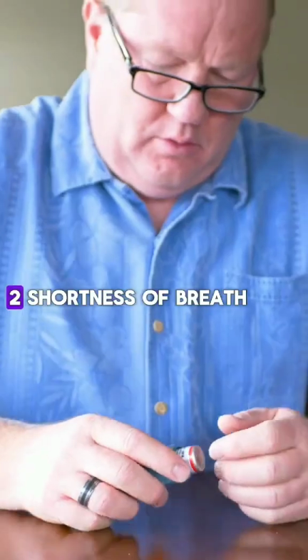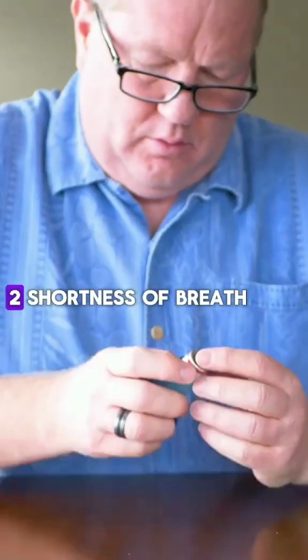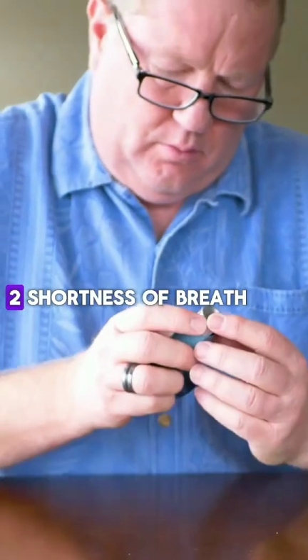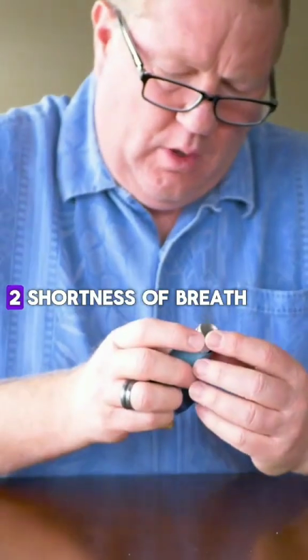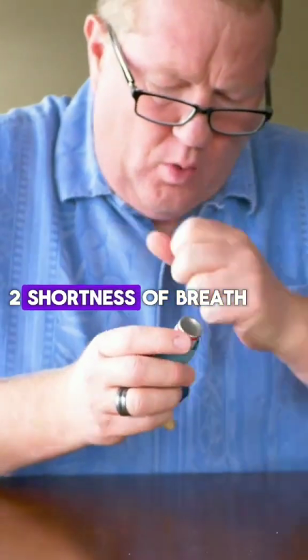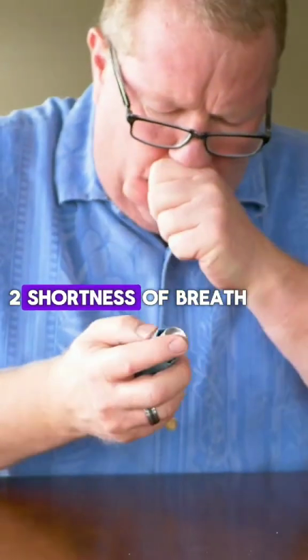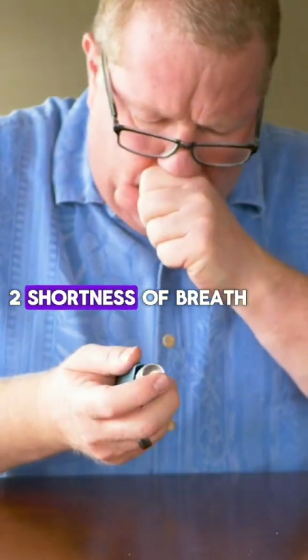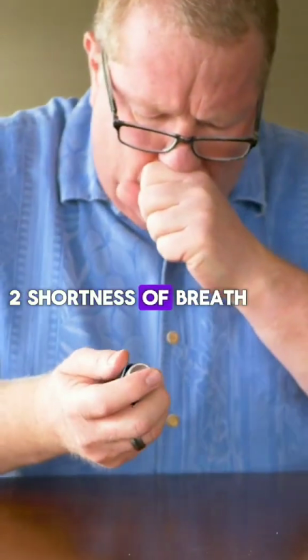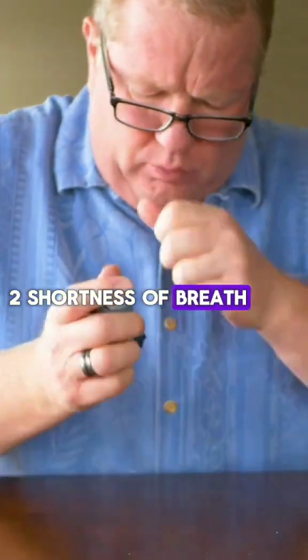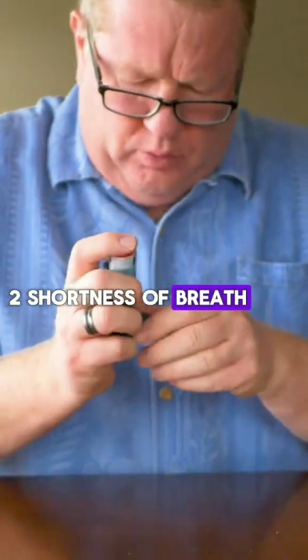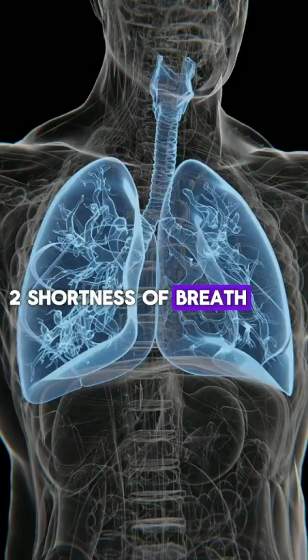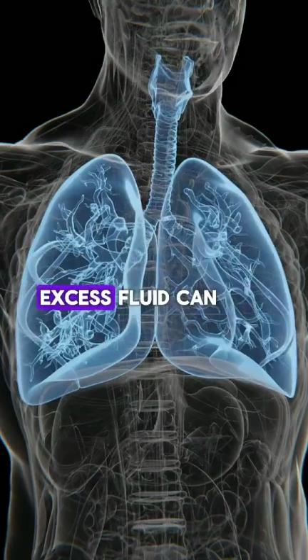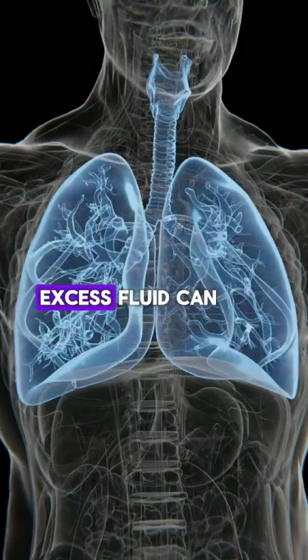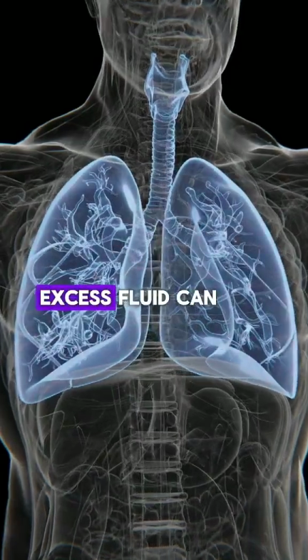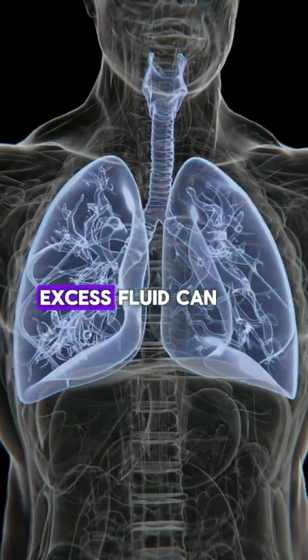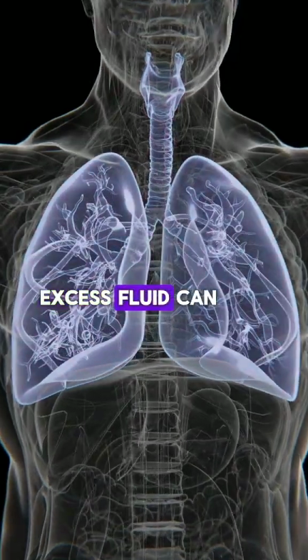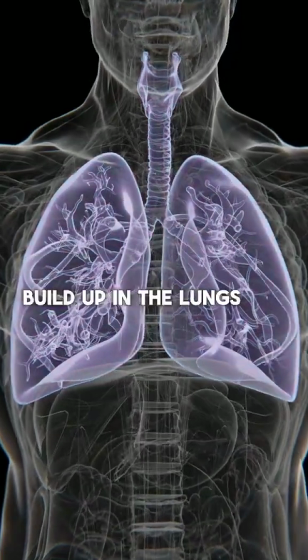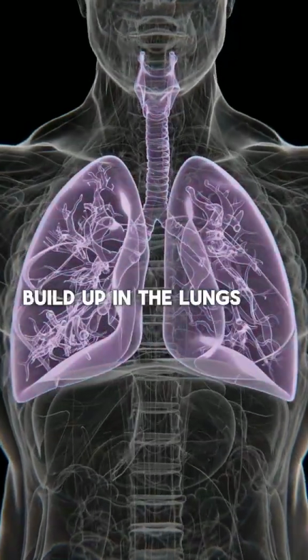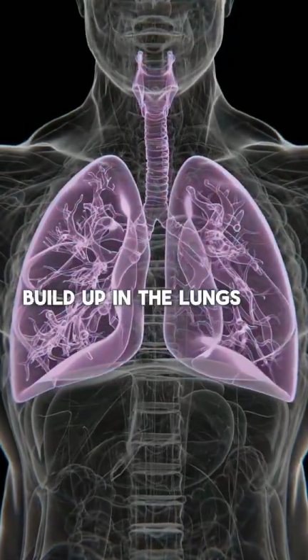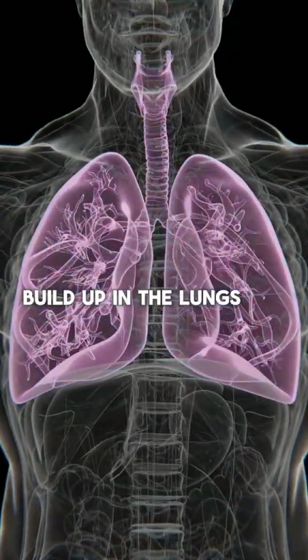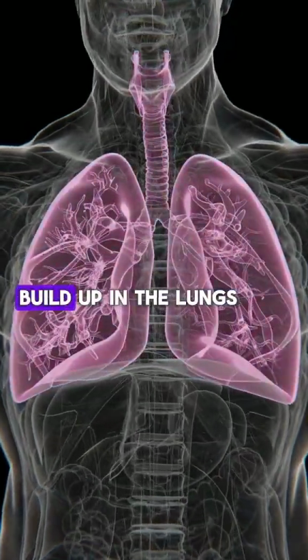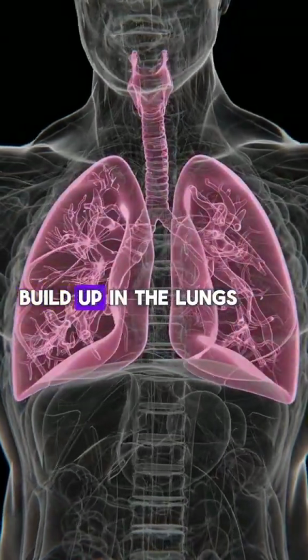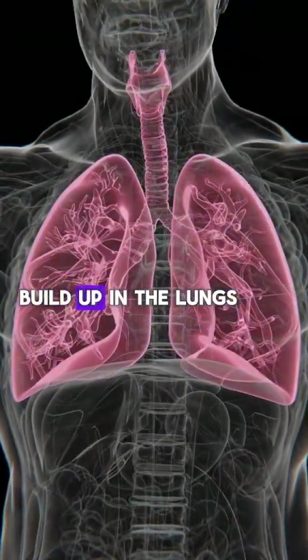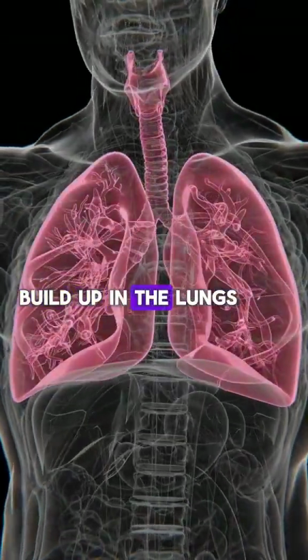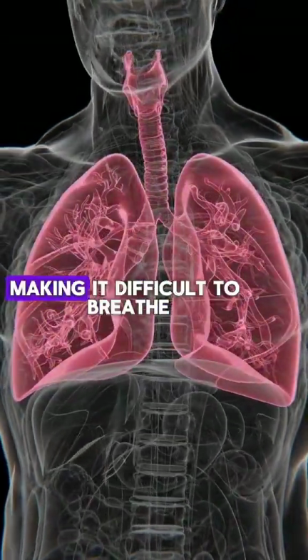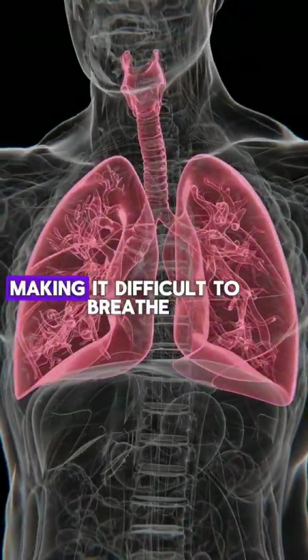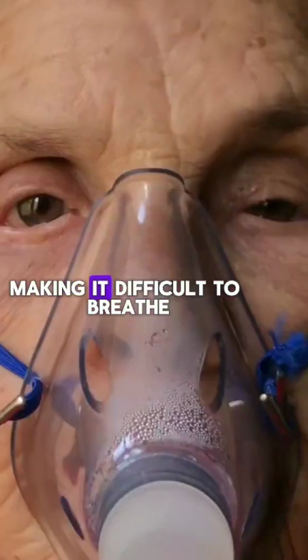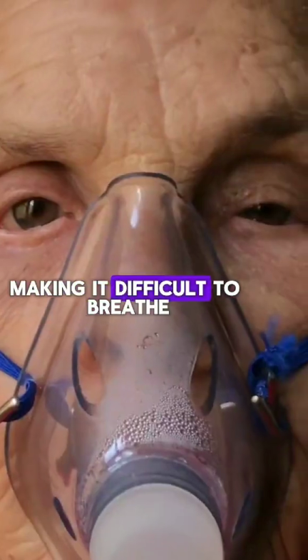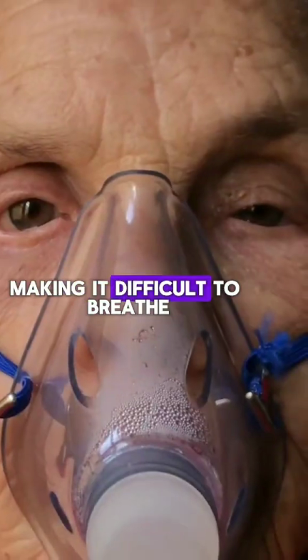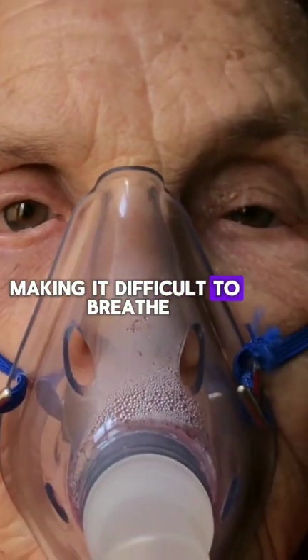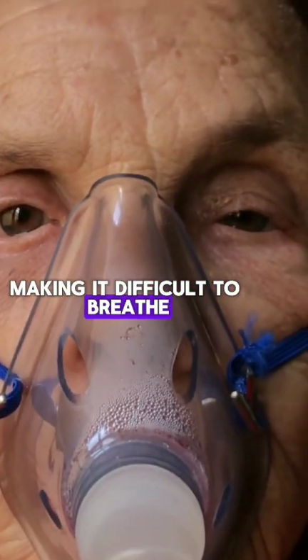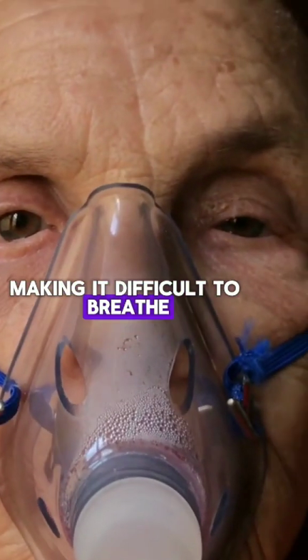2. Shortness of Breath: Excess fluid can build up in the lungs, making it difficult to breathe.